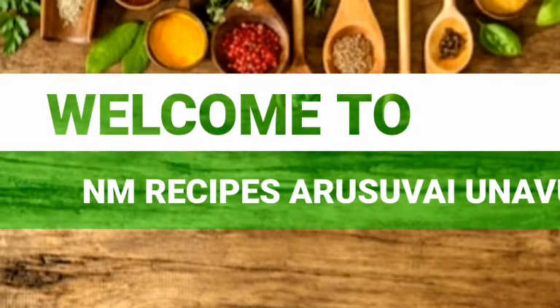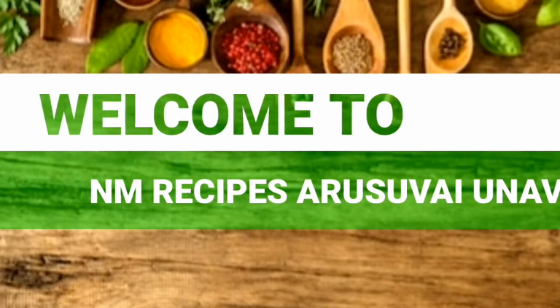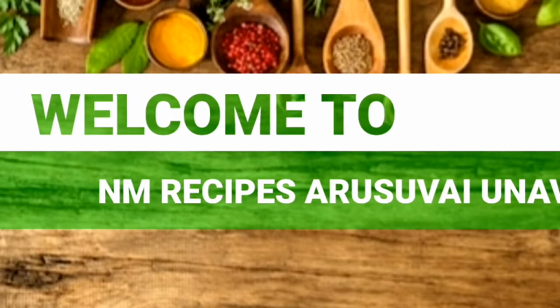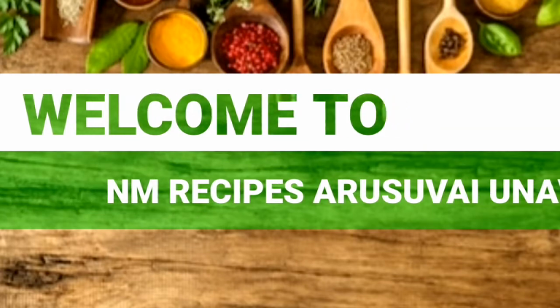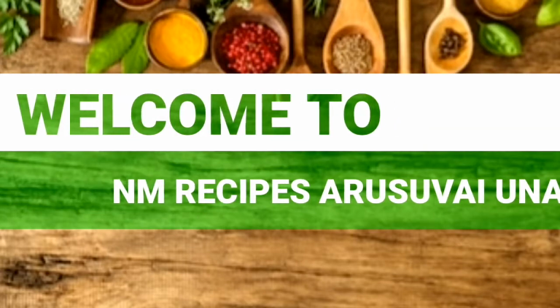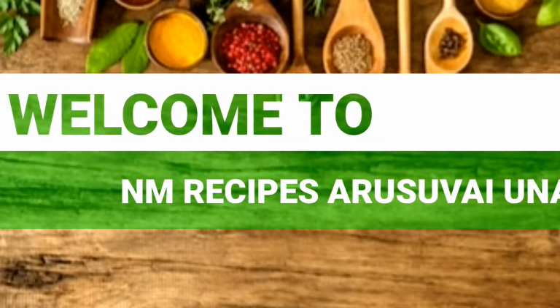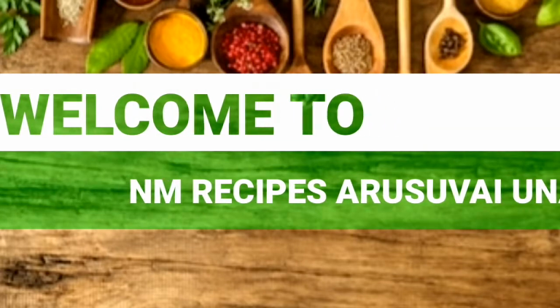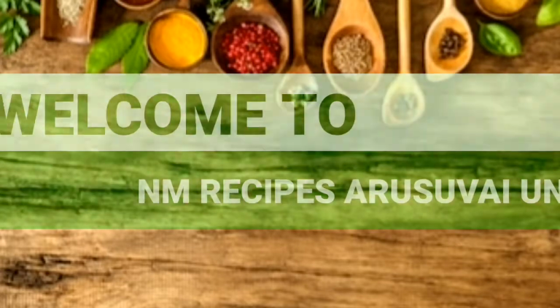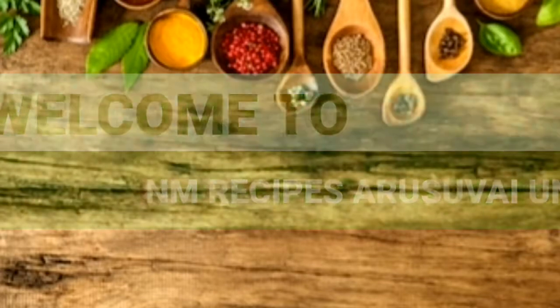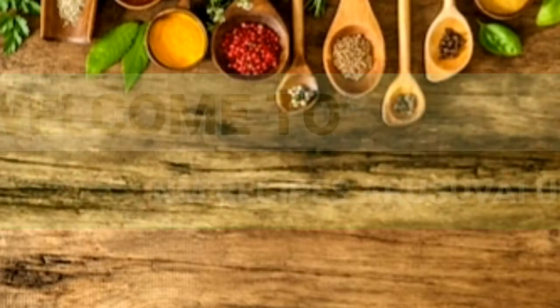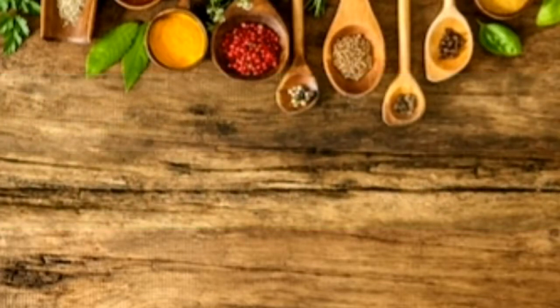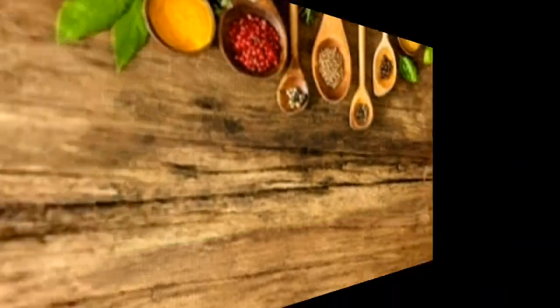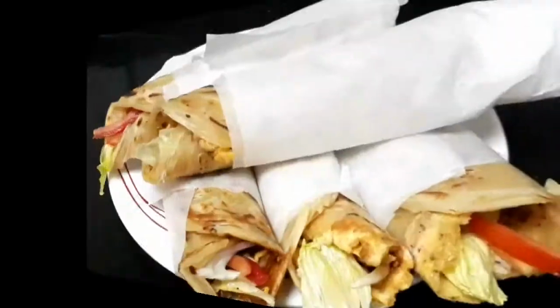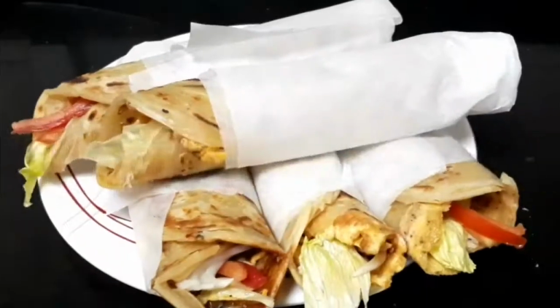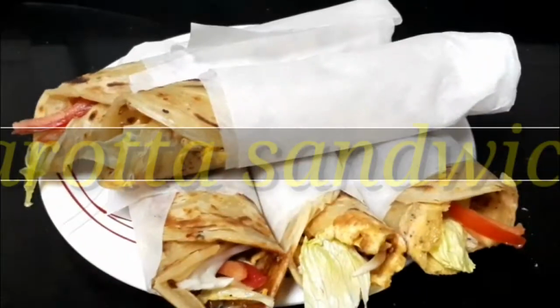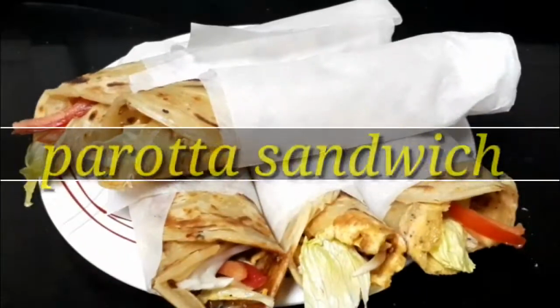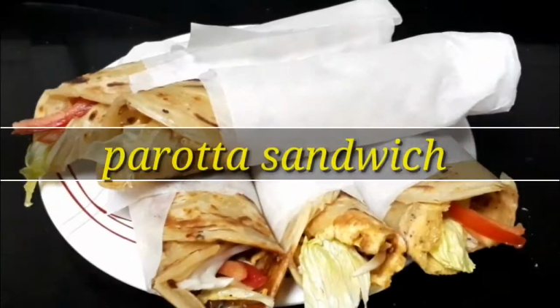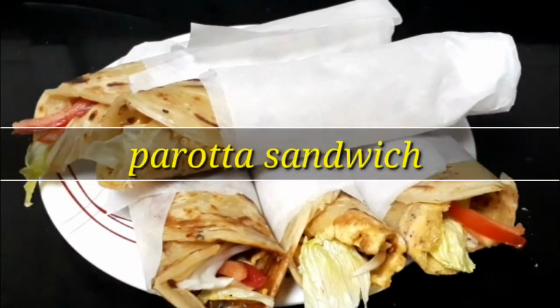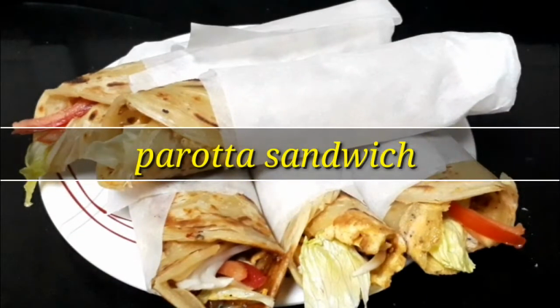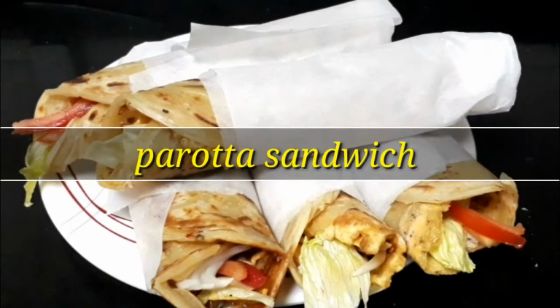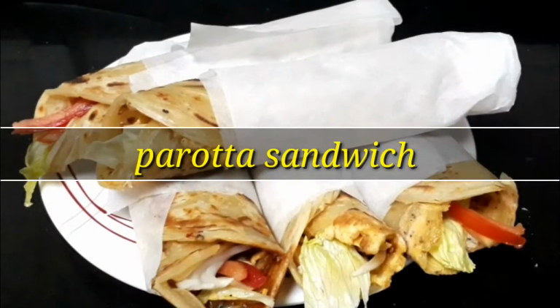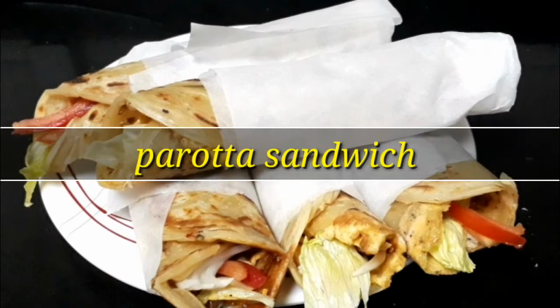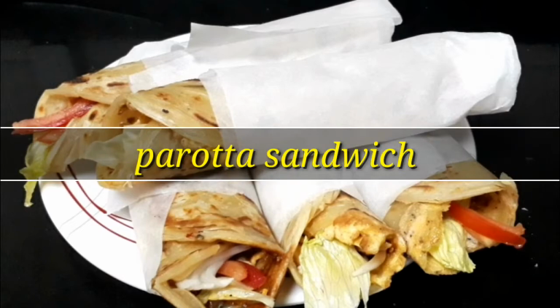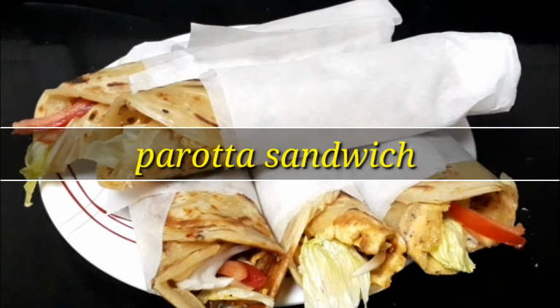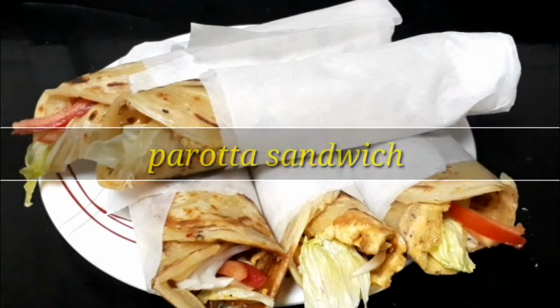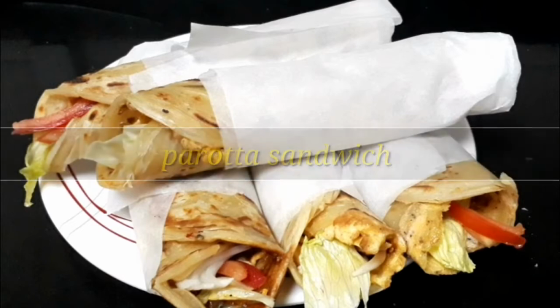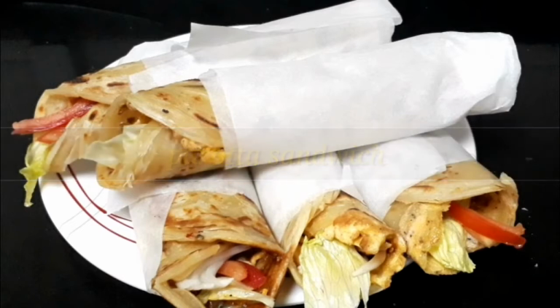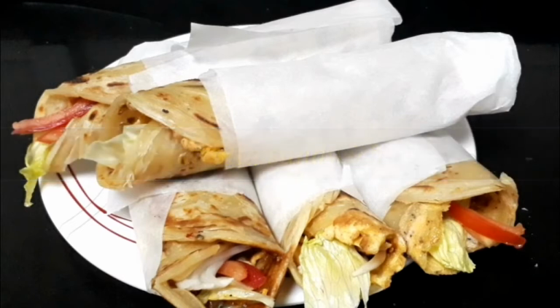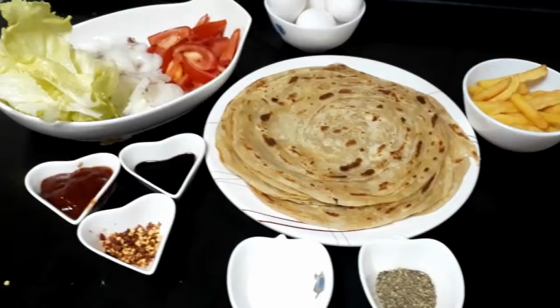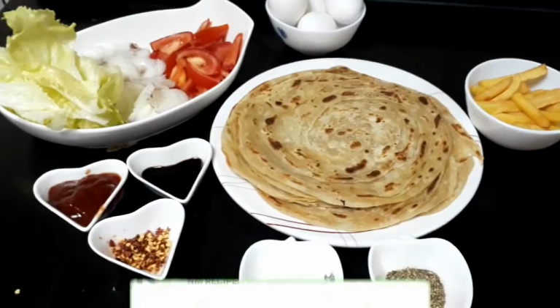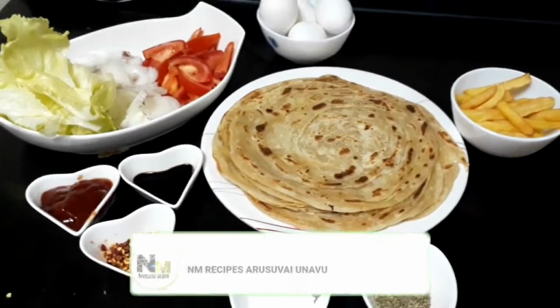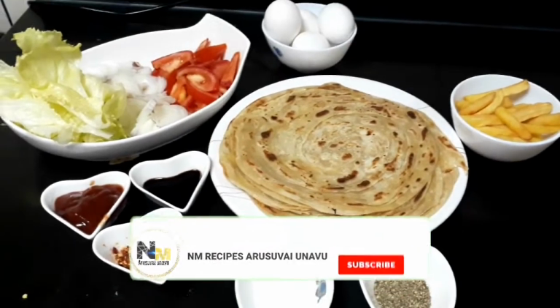Assalamualaikum, welcome to my recipes, Arisuvayvunavu. We are going to talk about the restaurant style parotta sandwich.